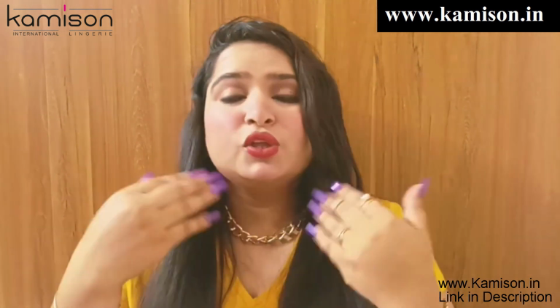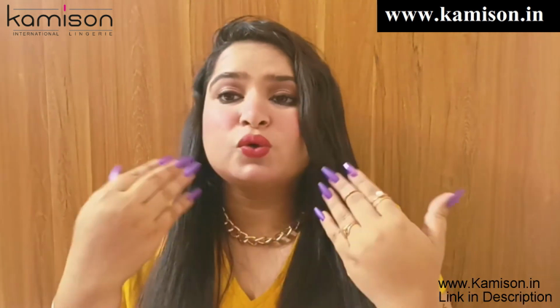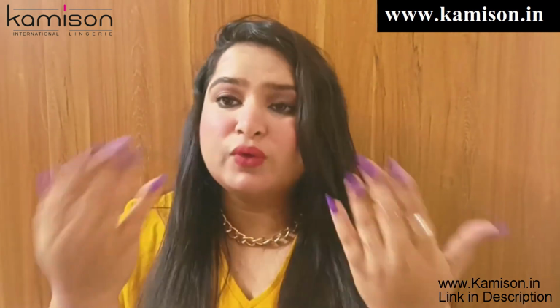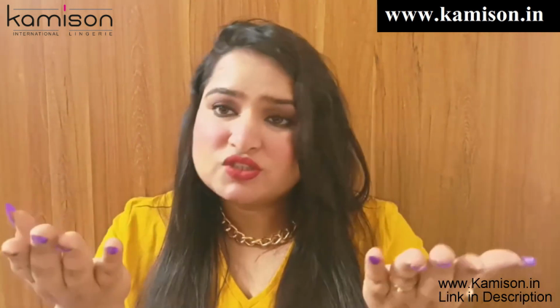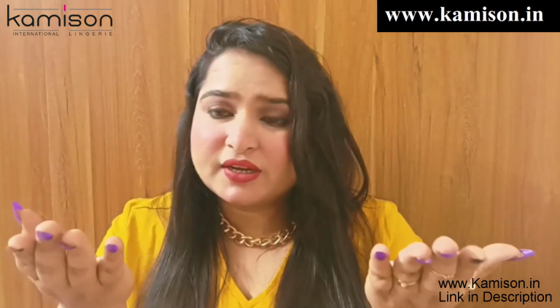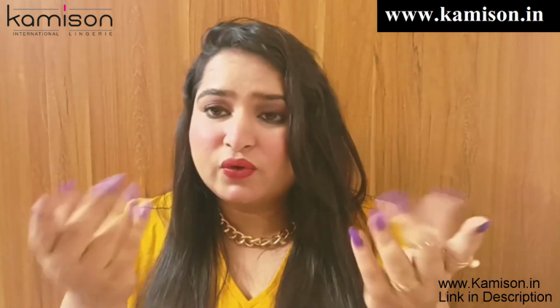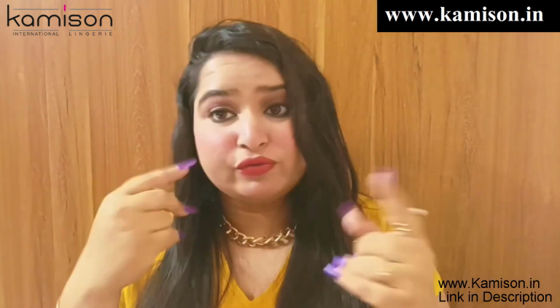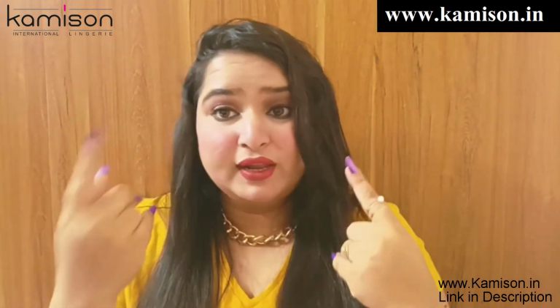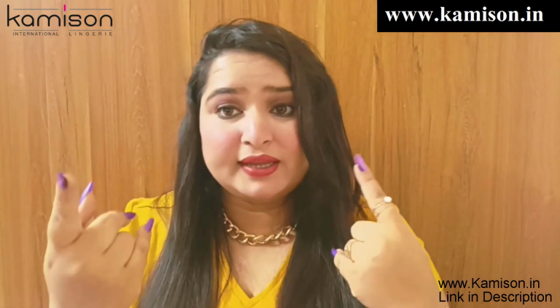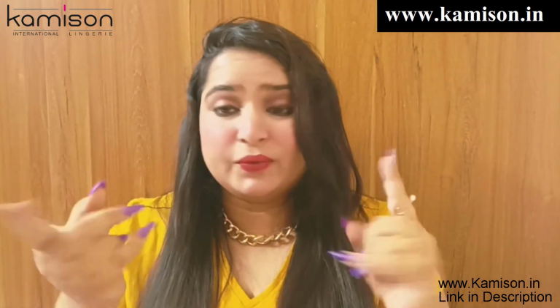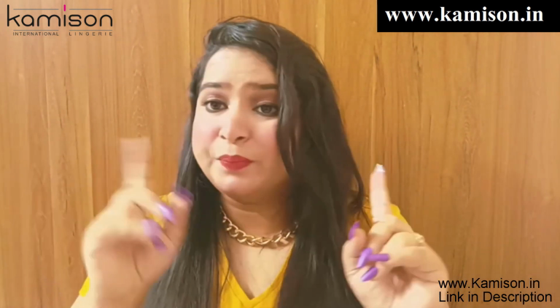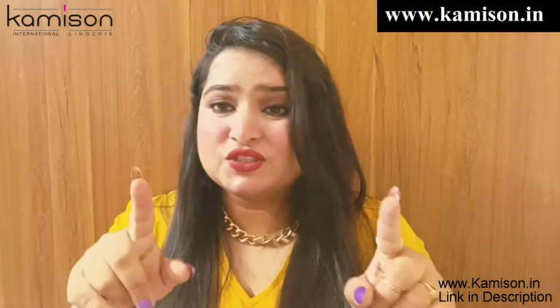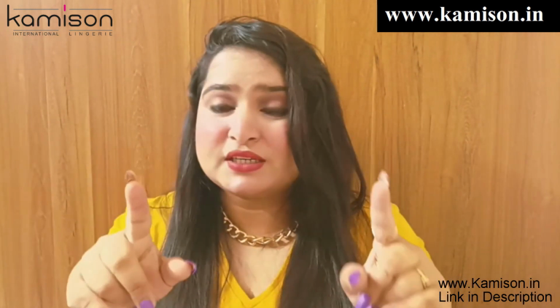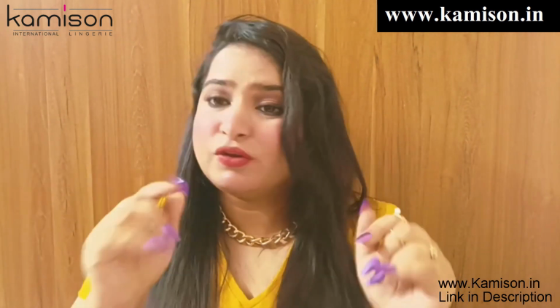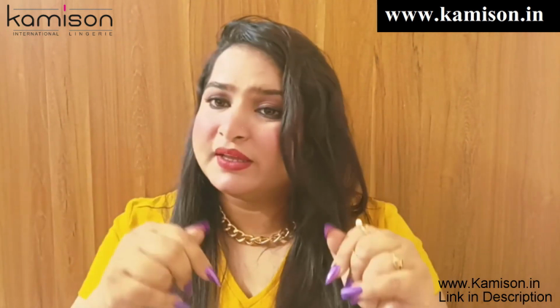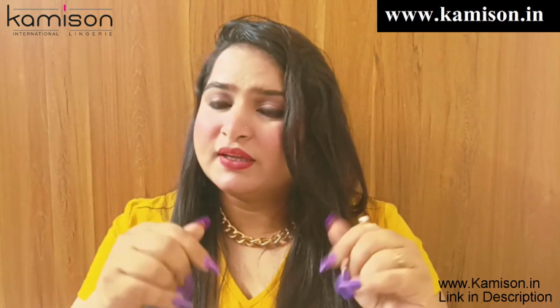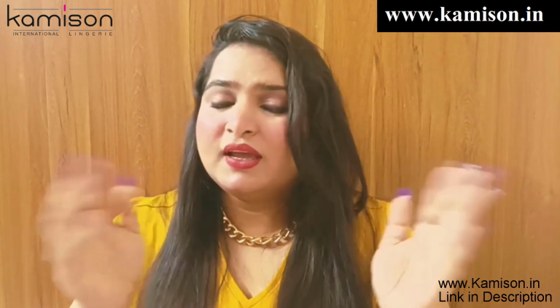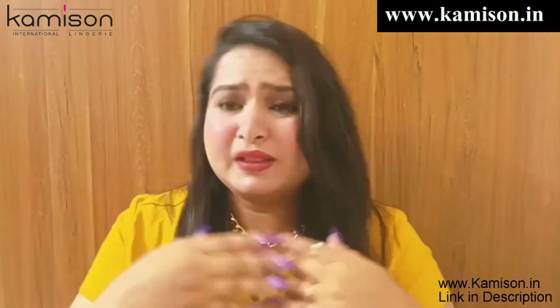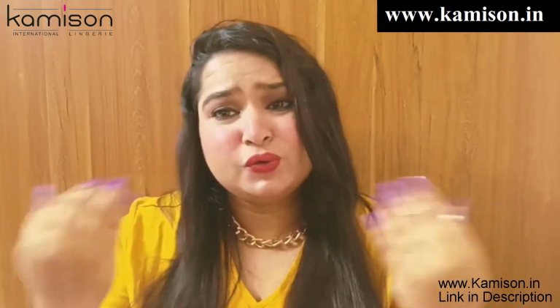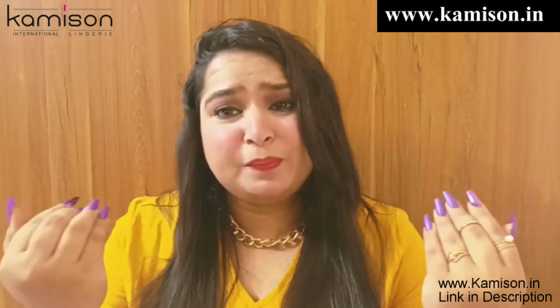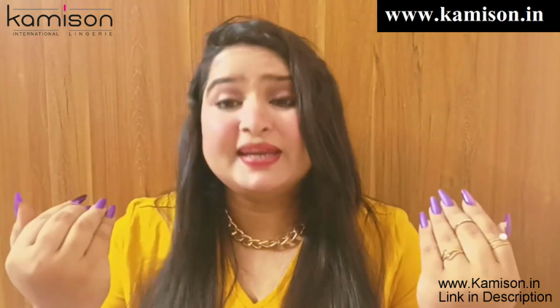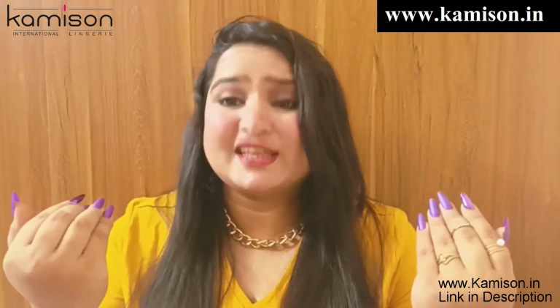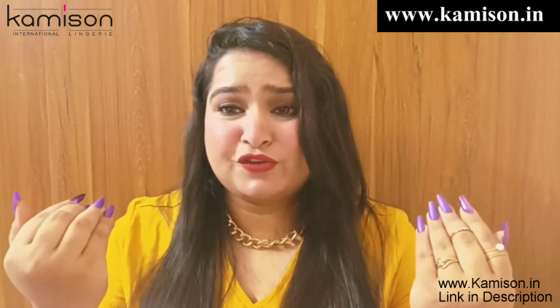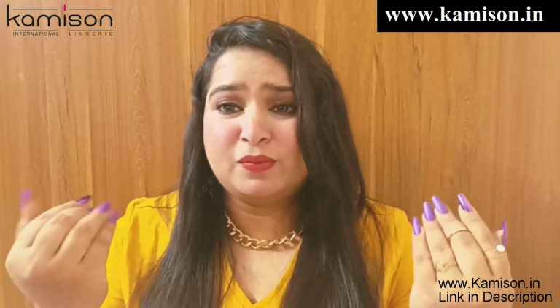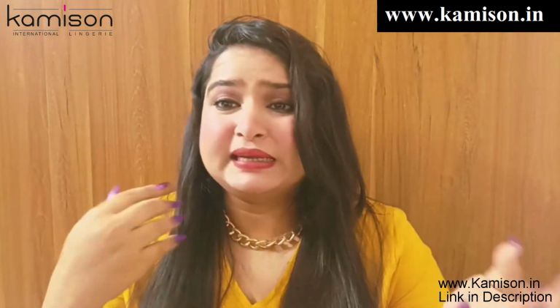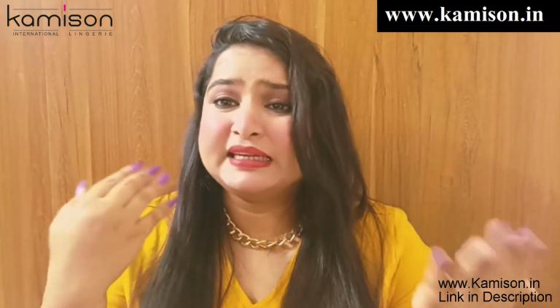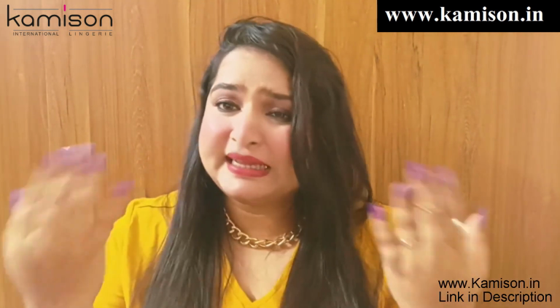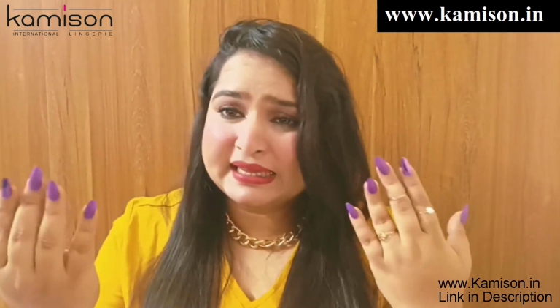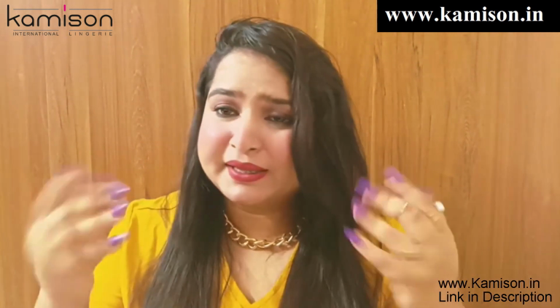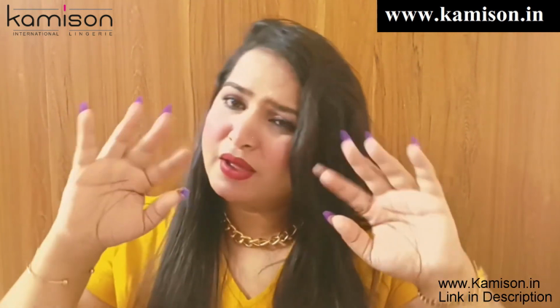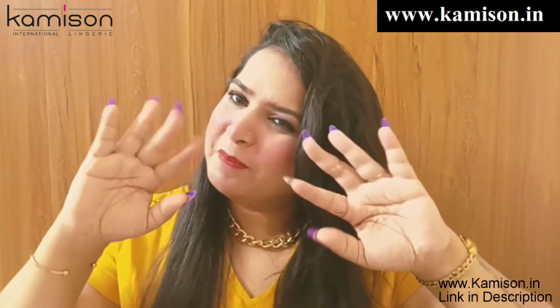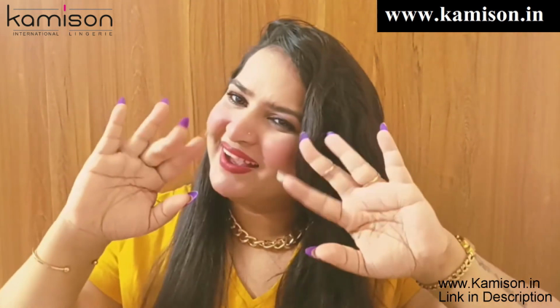You can check it out, and if you like it you can purchase it from there. I will see you in the next video. Till then, take care. Bye.